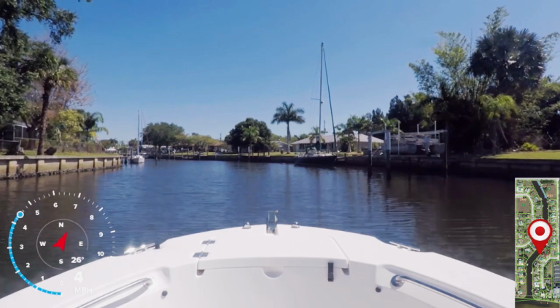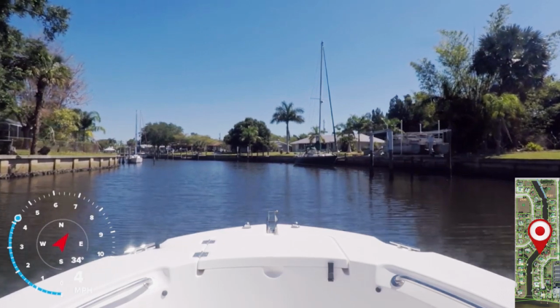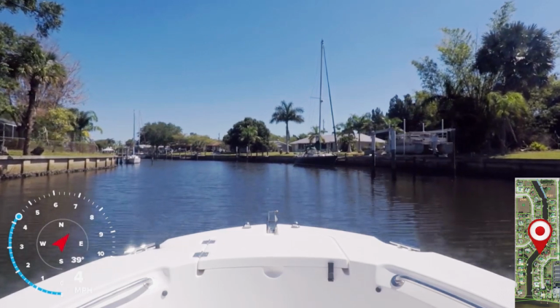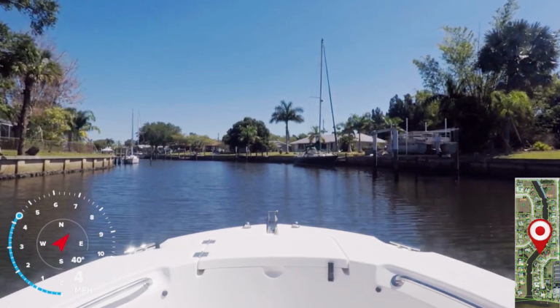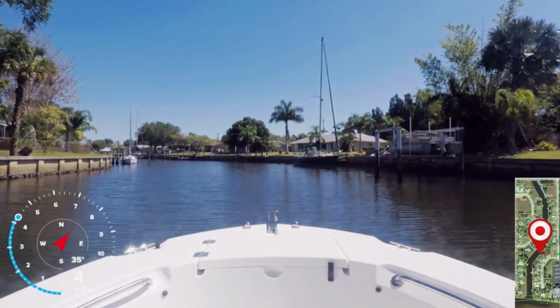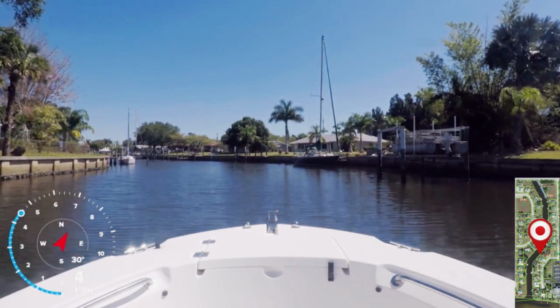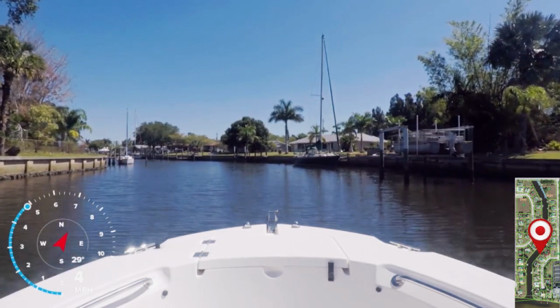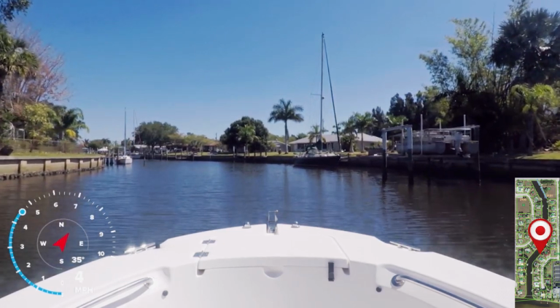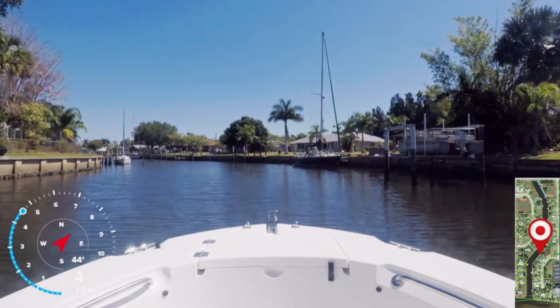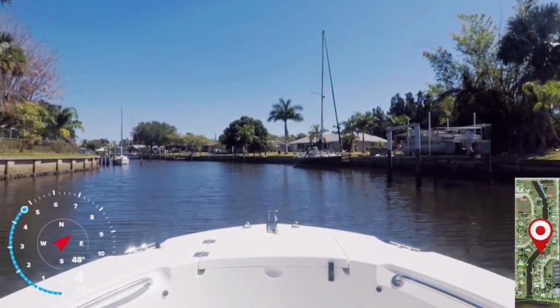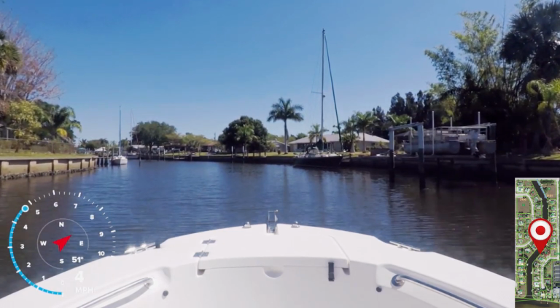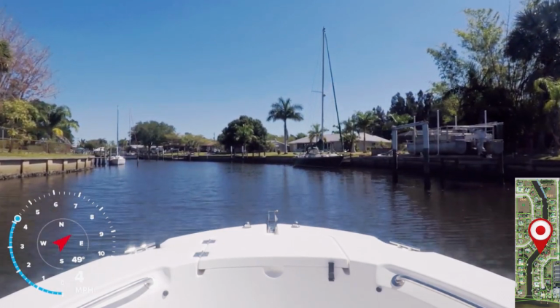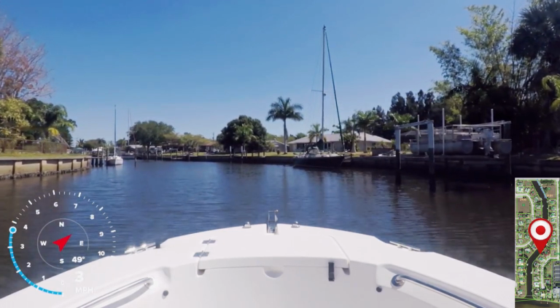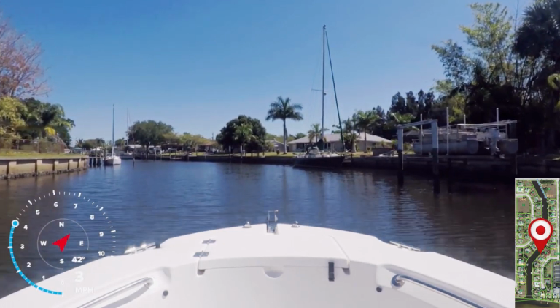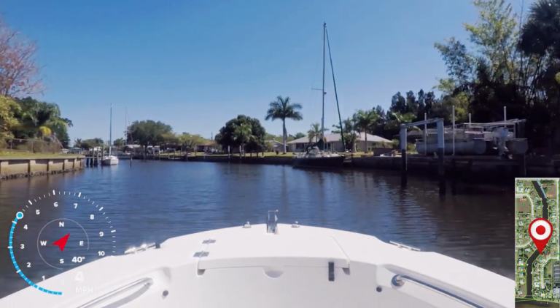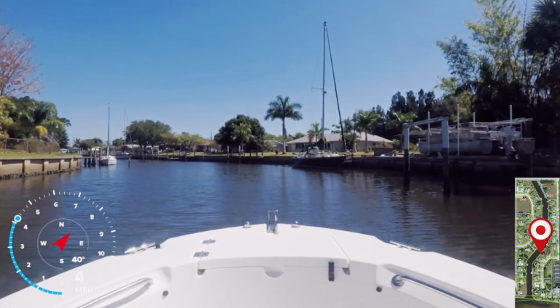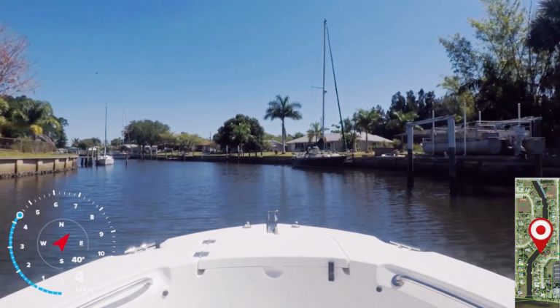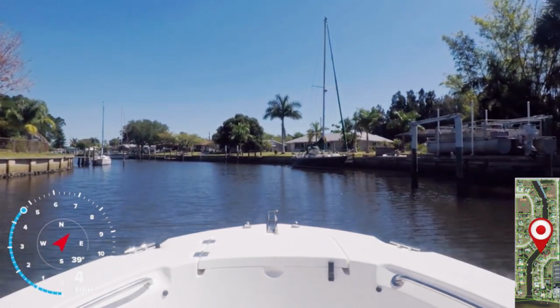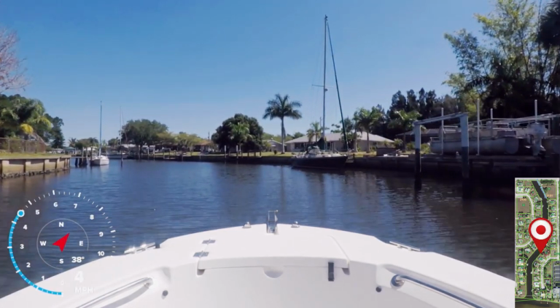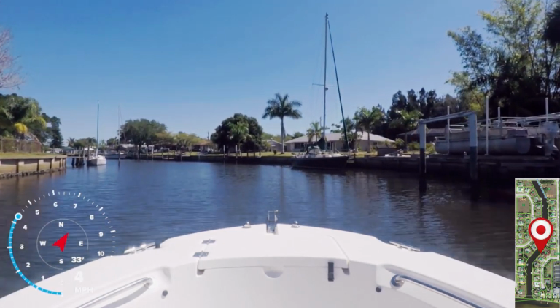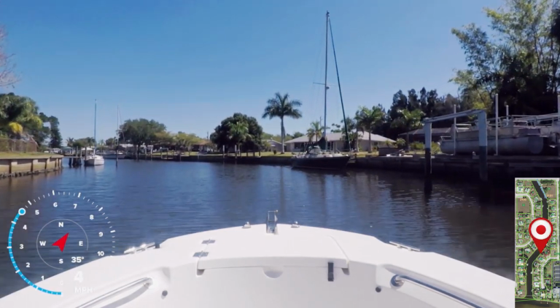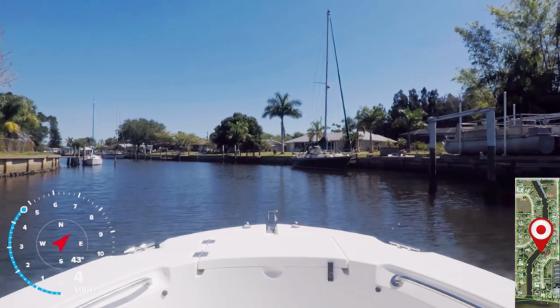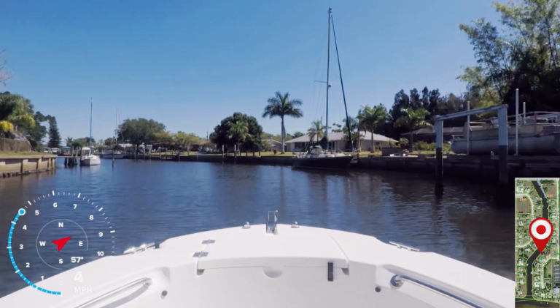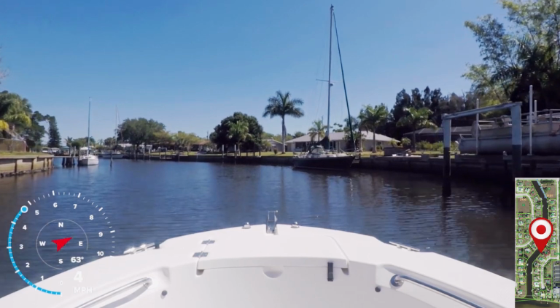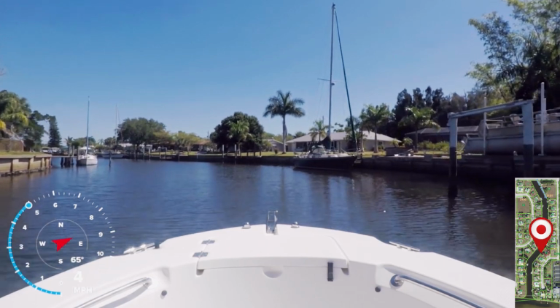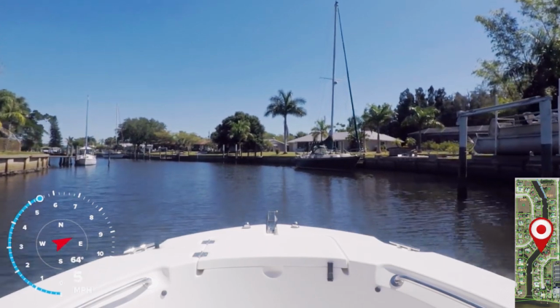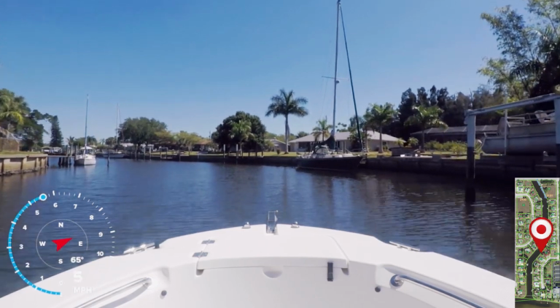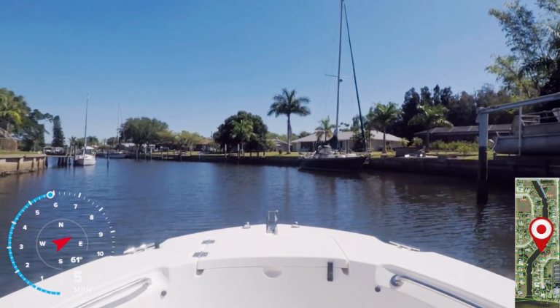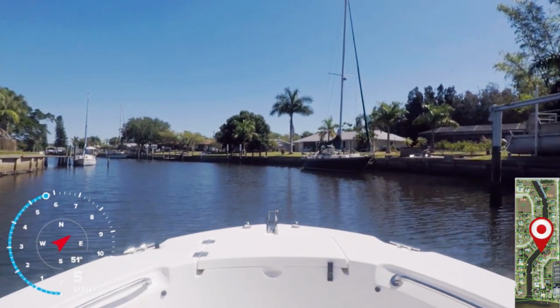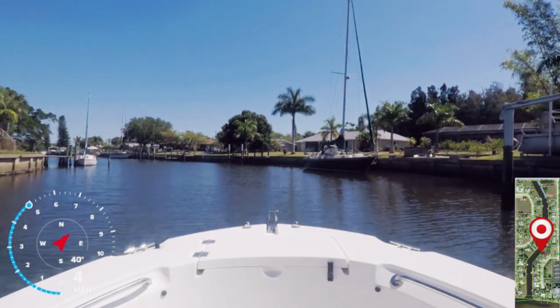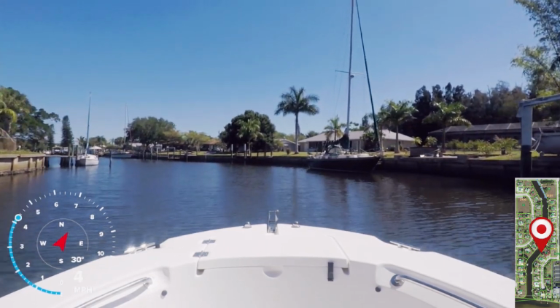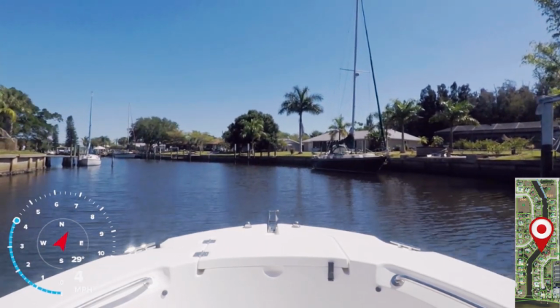Fishing here is seasonal. Sometimes the water is salty, sometimes it's fresh, sometimes it's brackish. That's because it's at the mouth of a river.